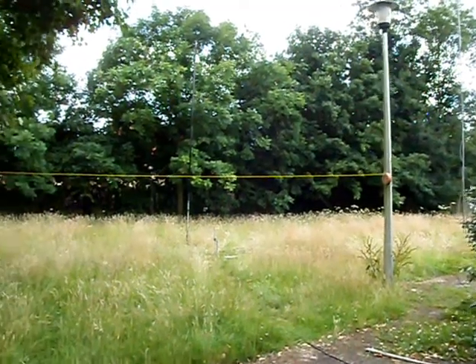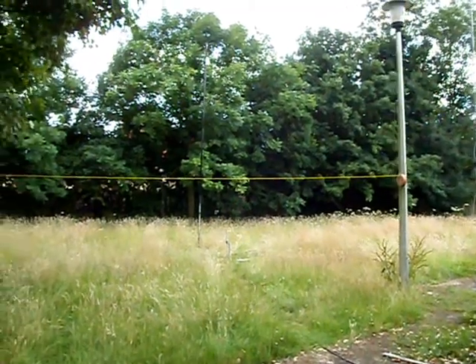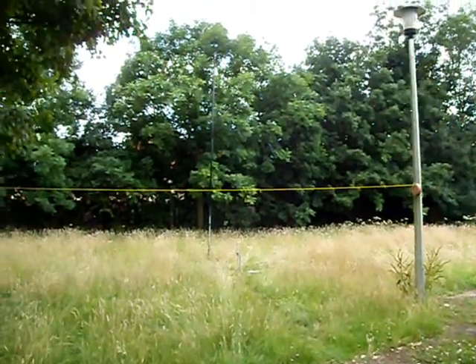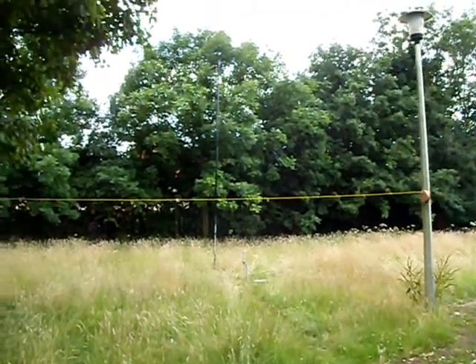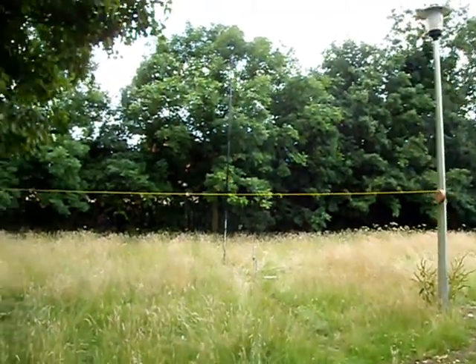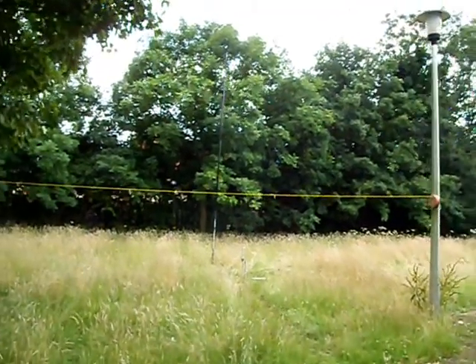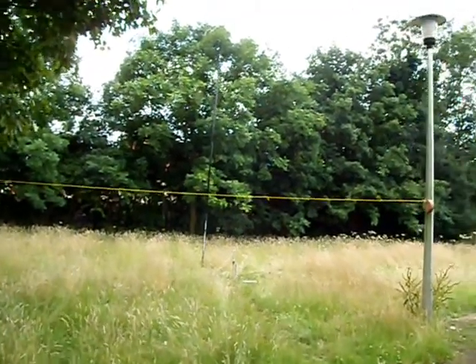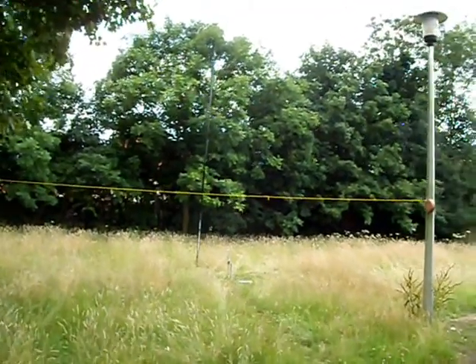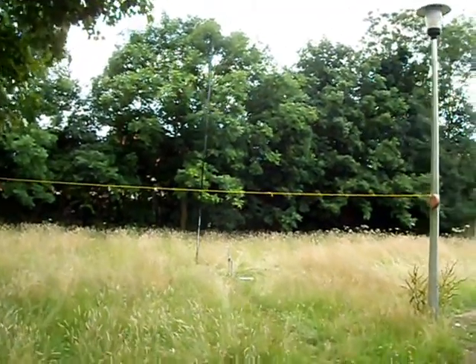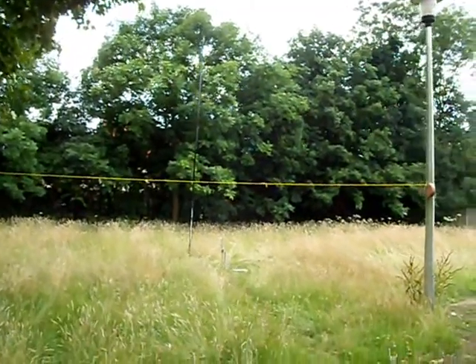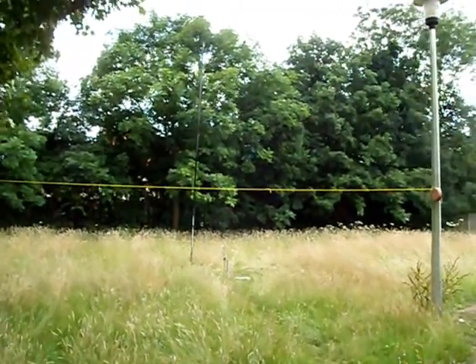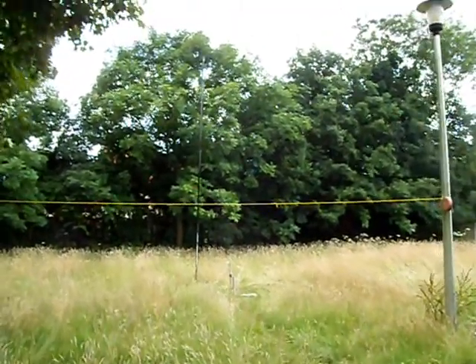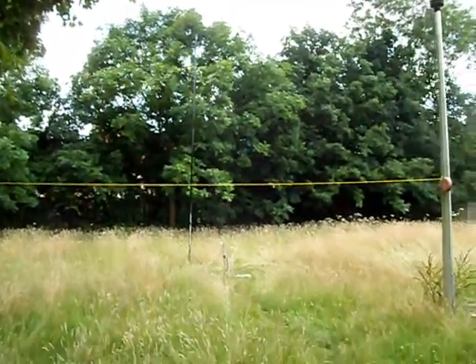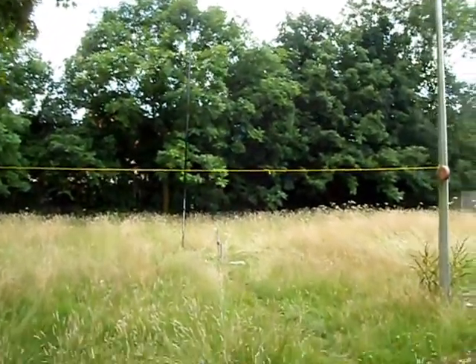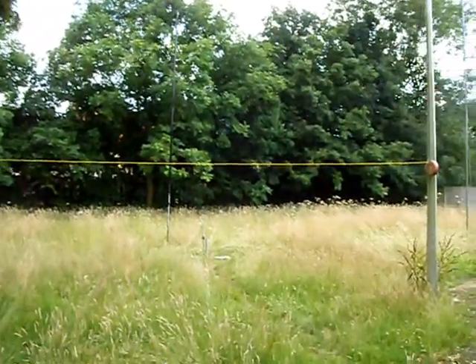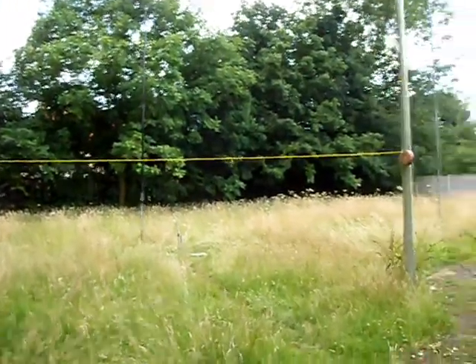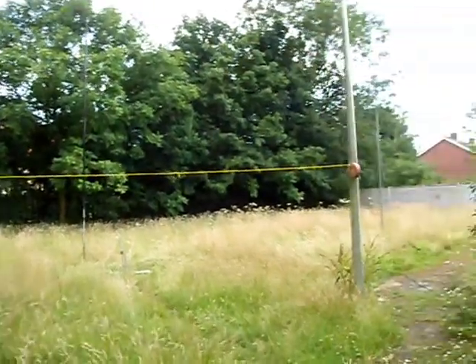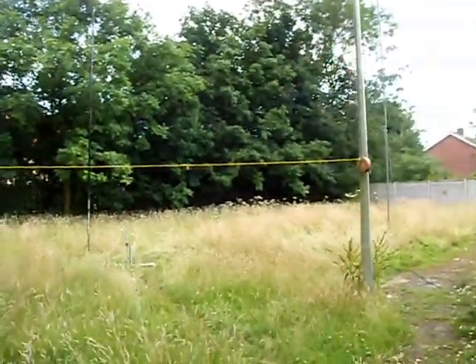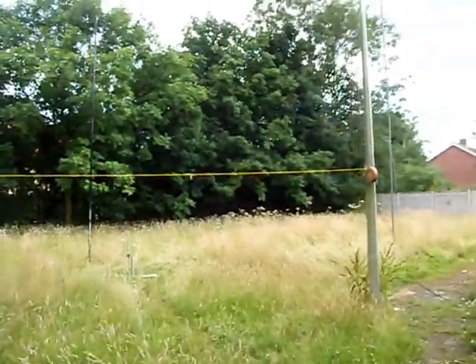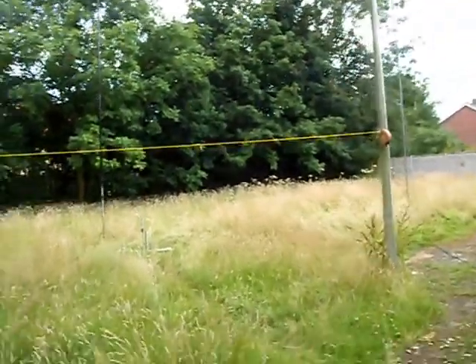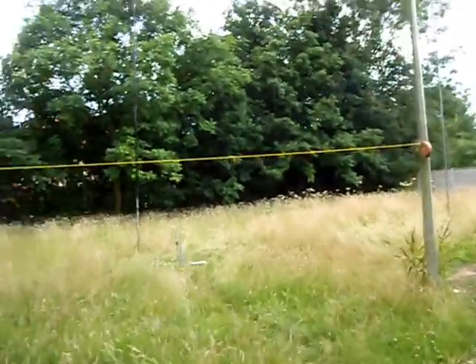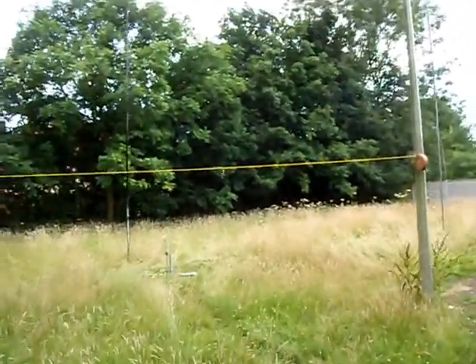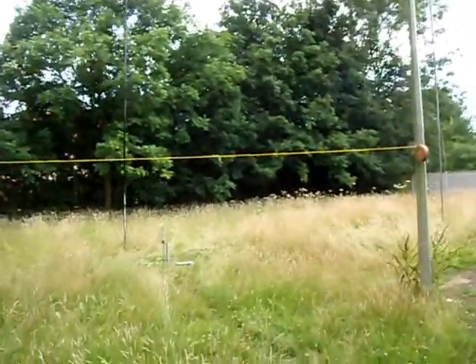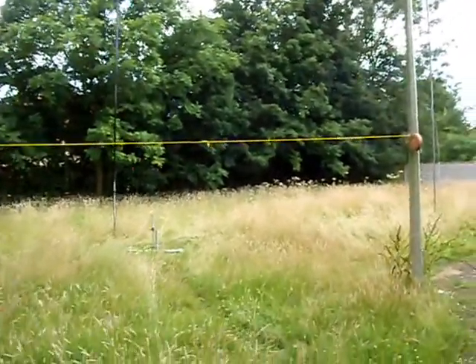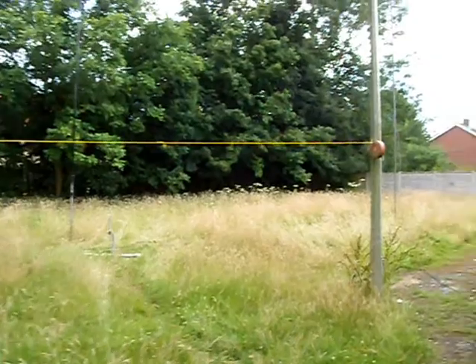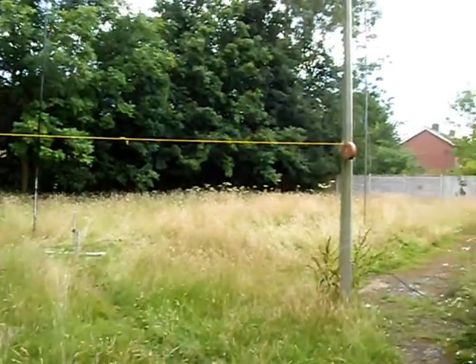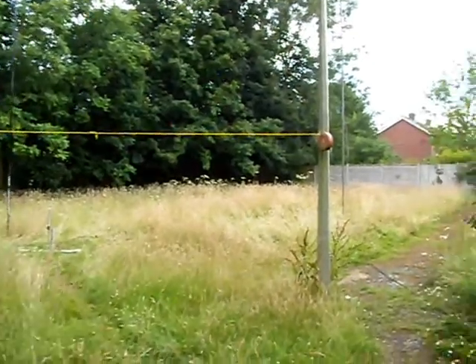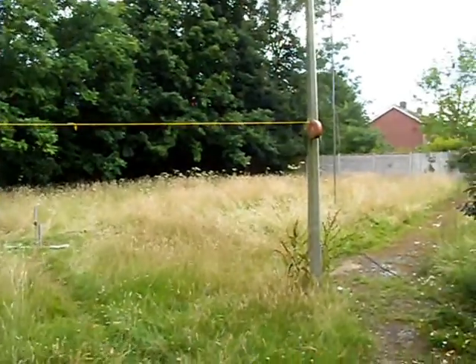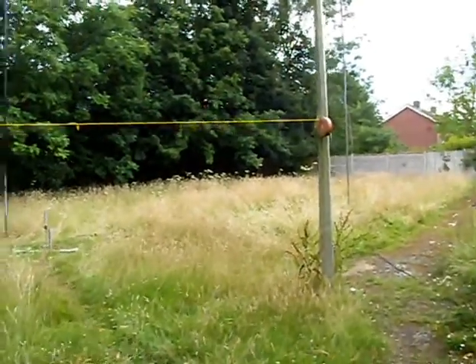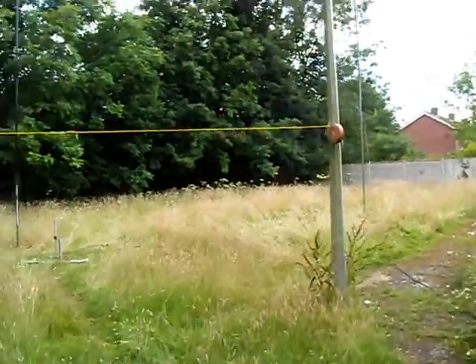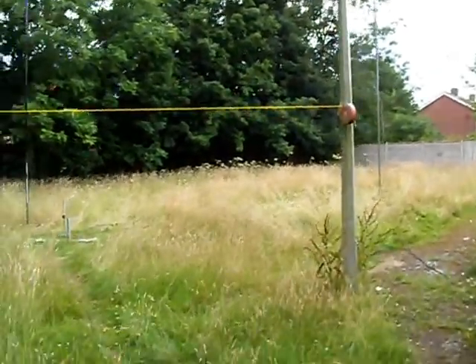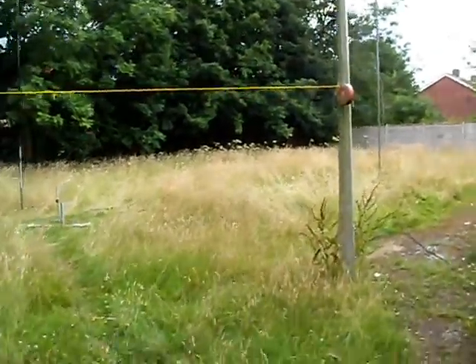Good afternoon, chaps. I thought I'd show you the antenna array that I've put up this afternoon for some fun tonight.